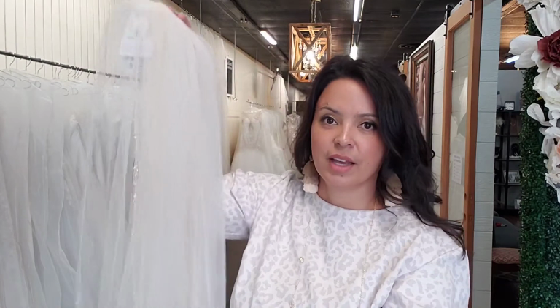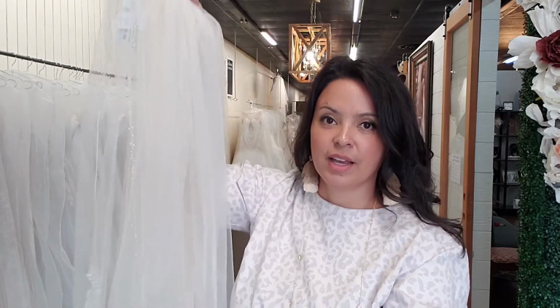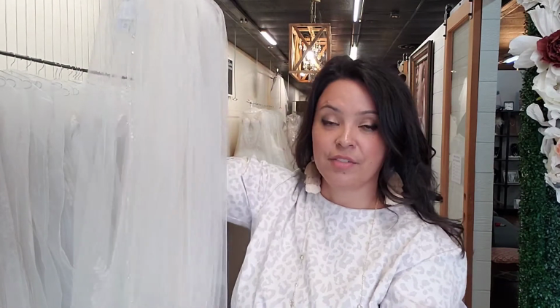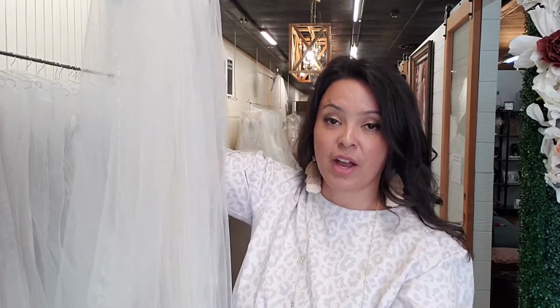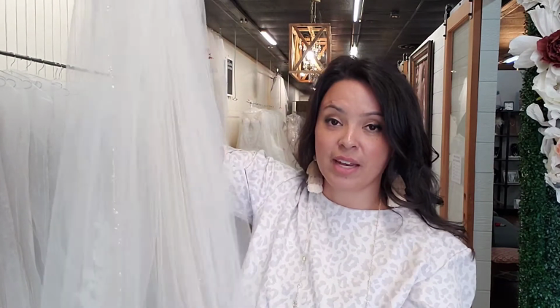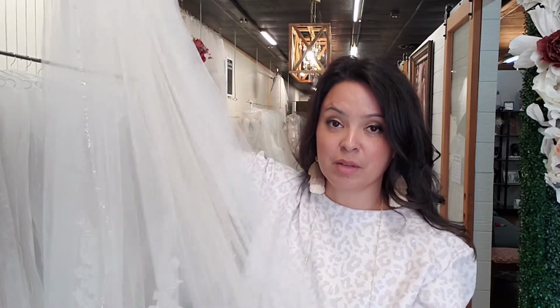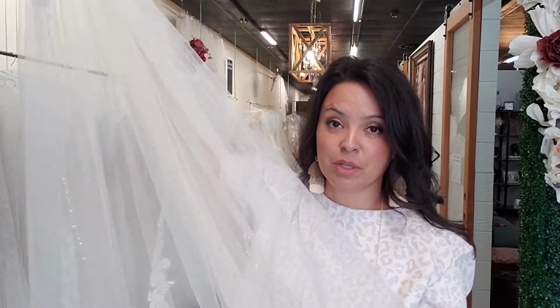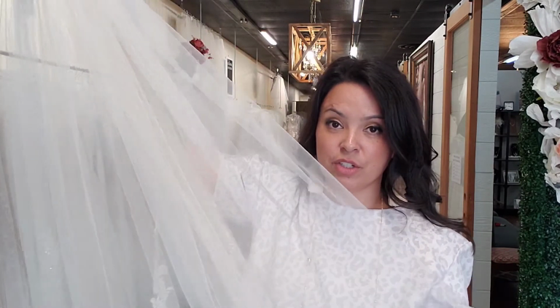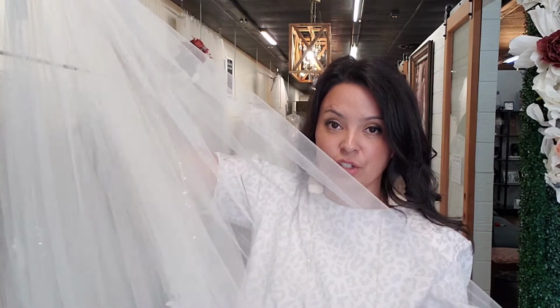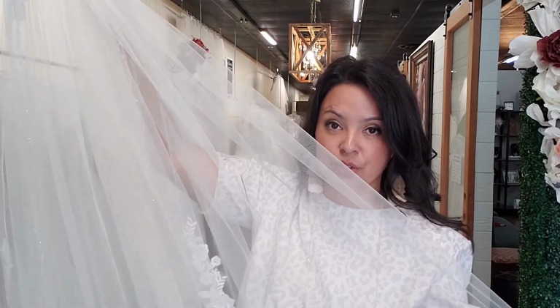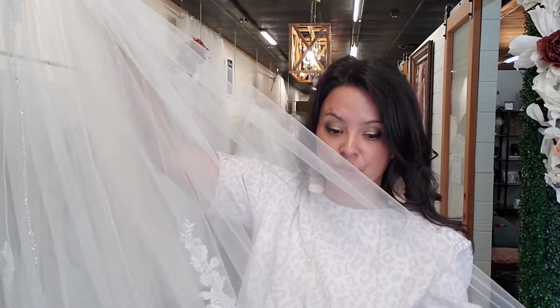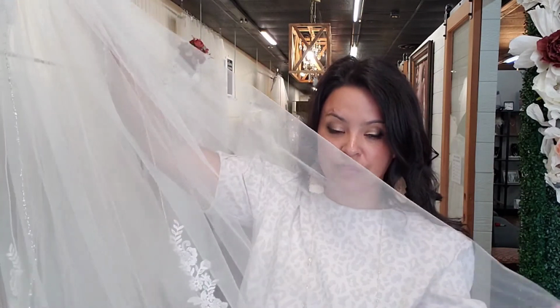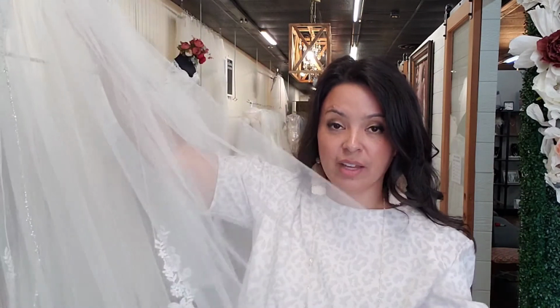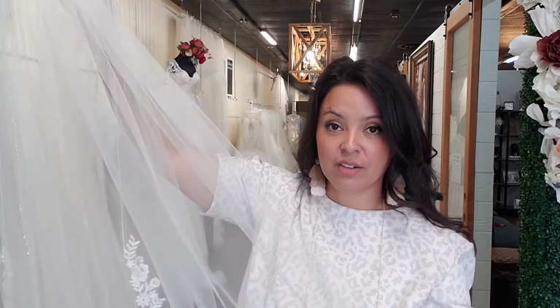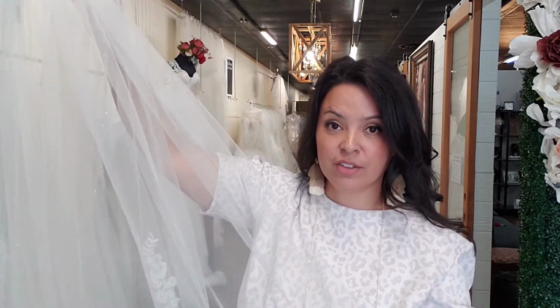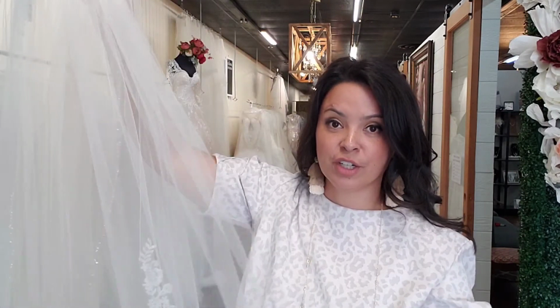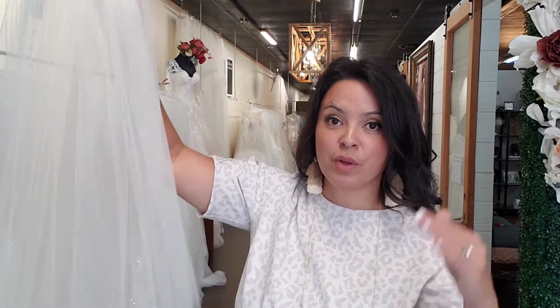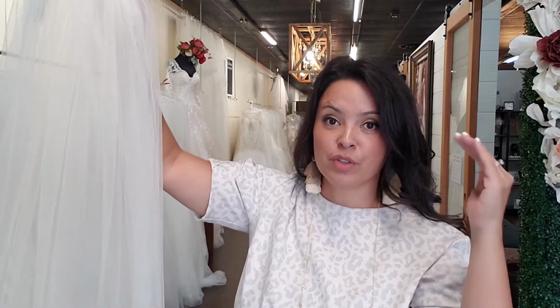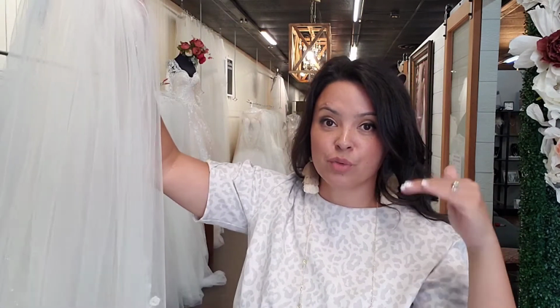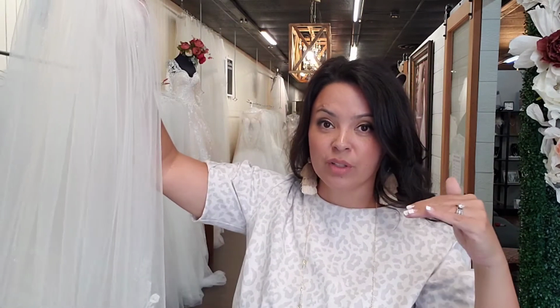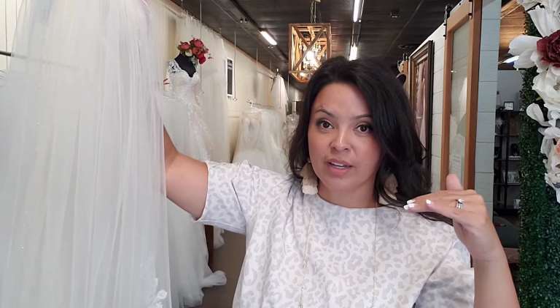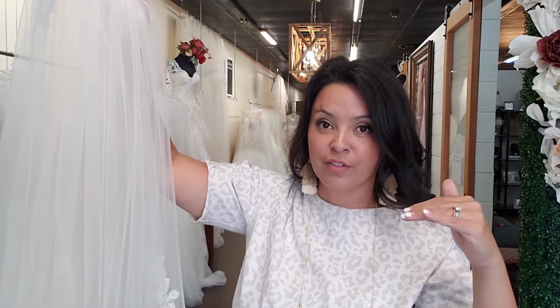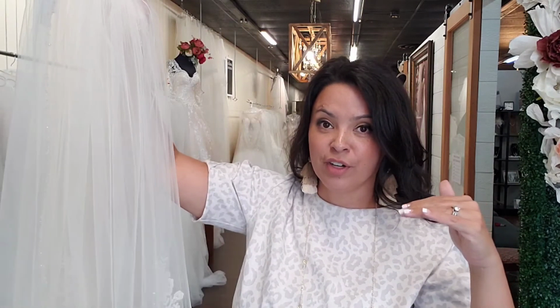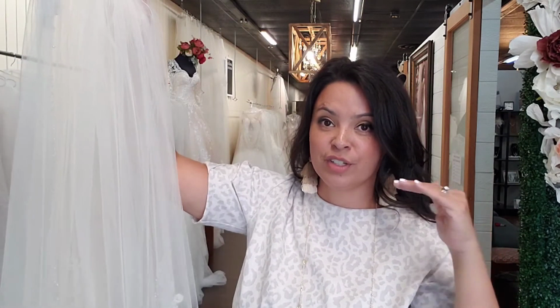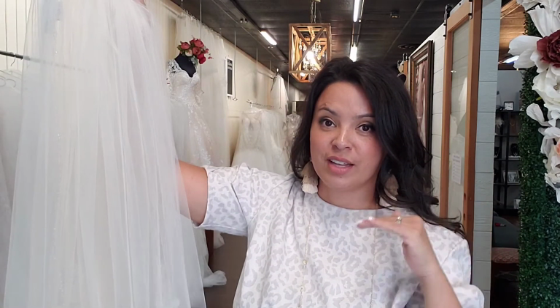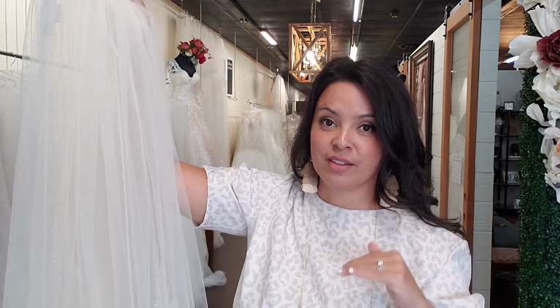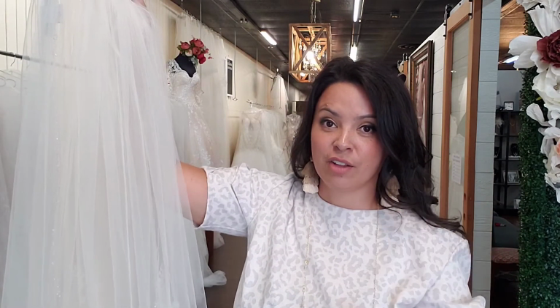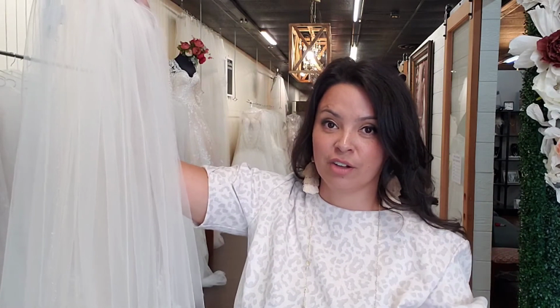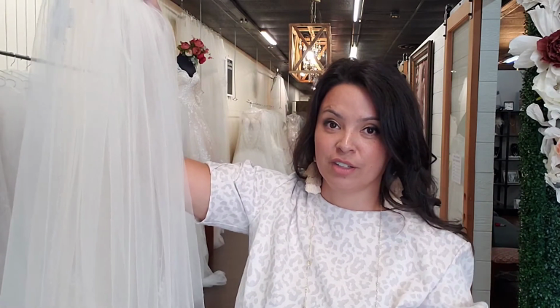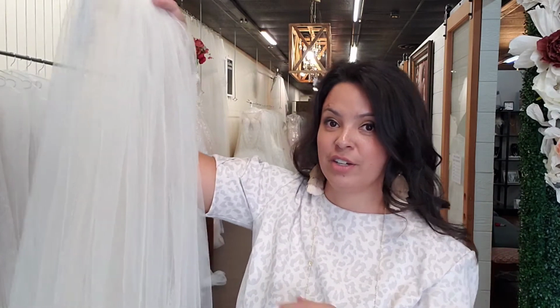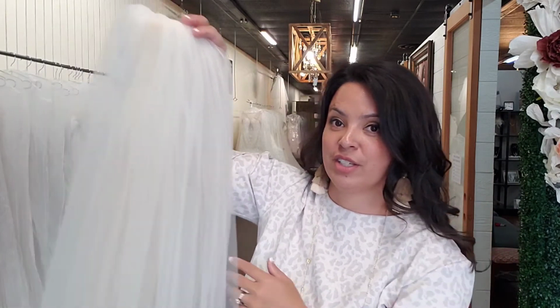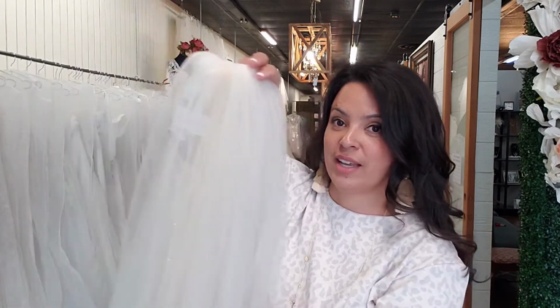If you're adding a blusher to your veil, you're going to want the short layer first and the longer layer second.